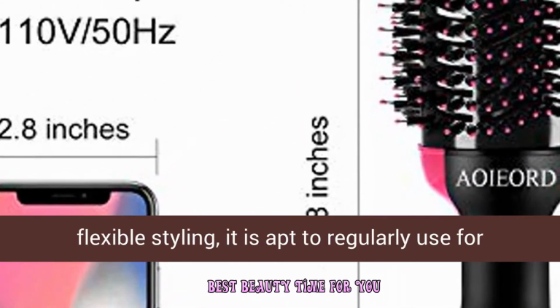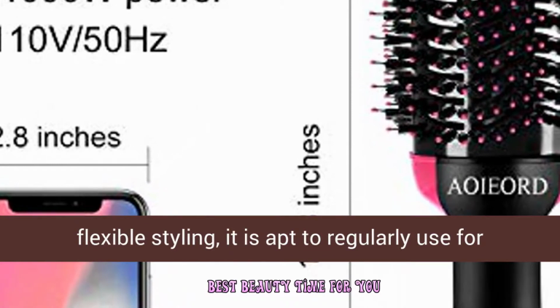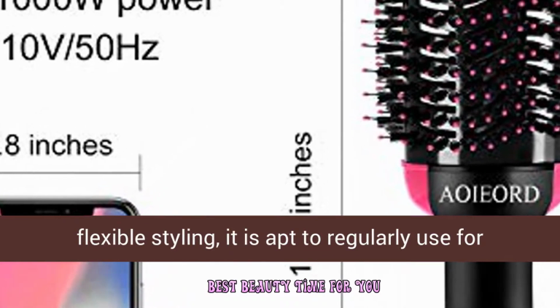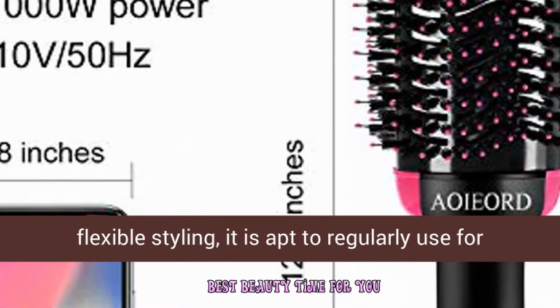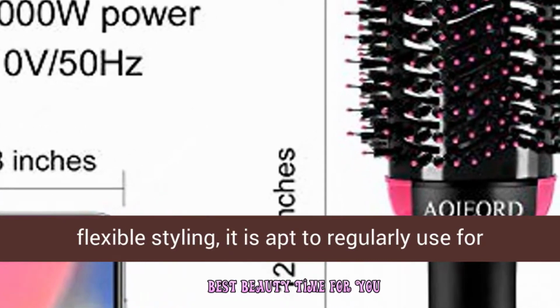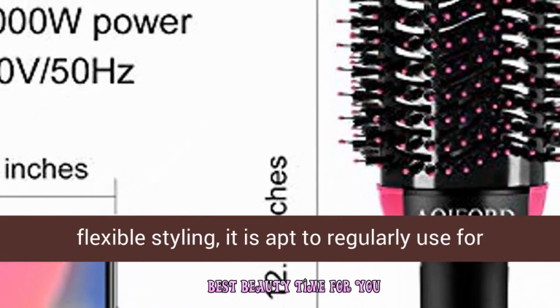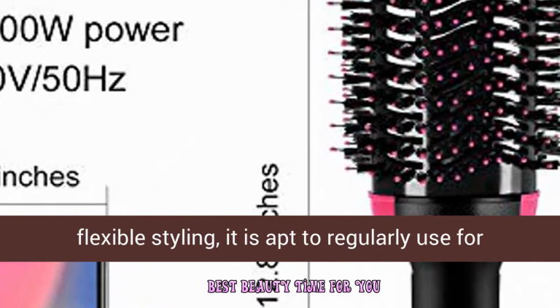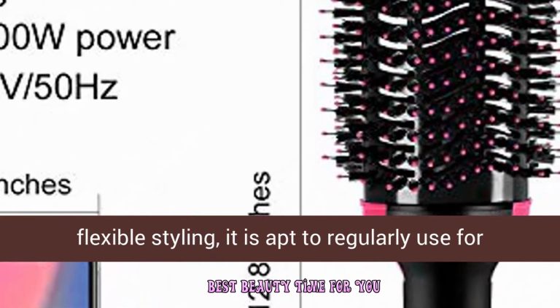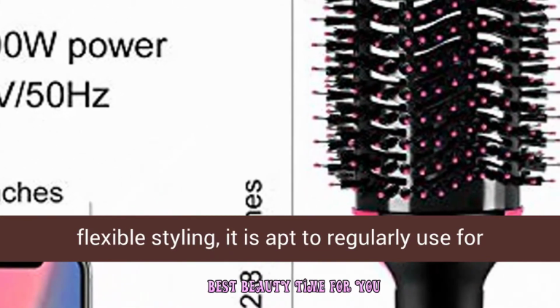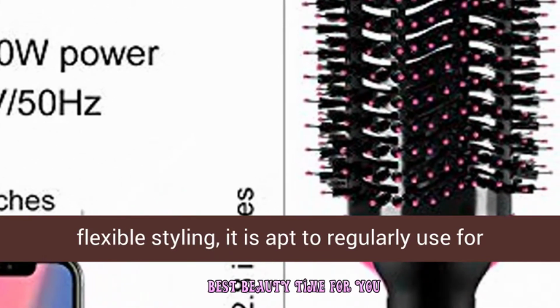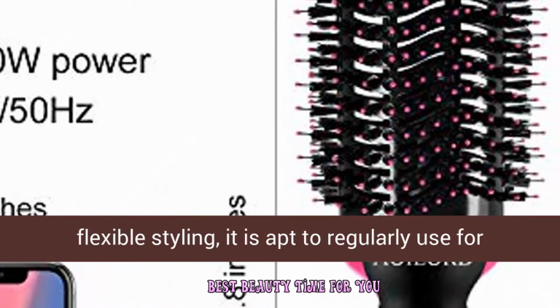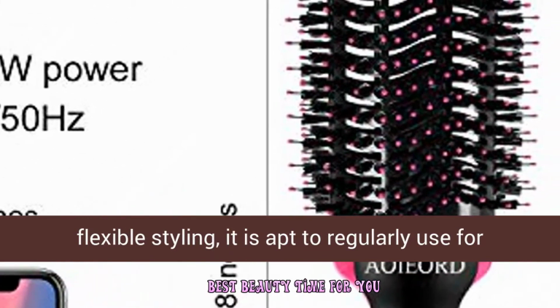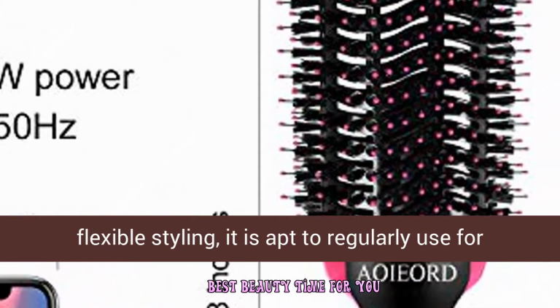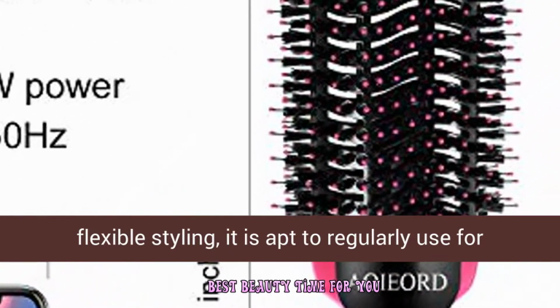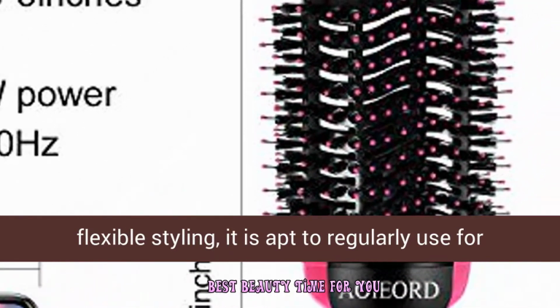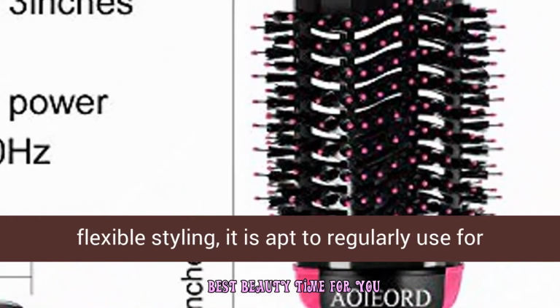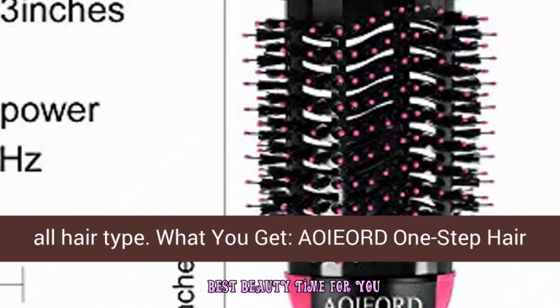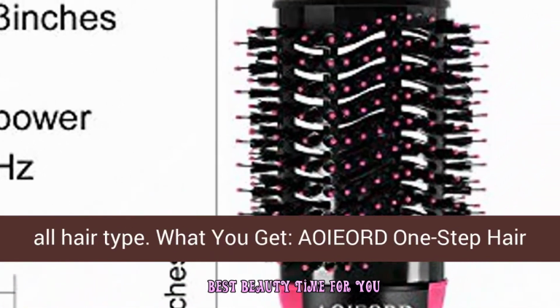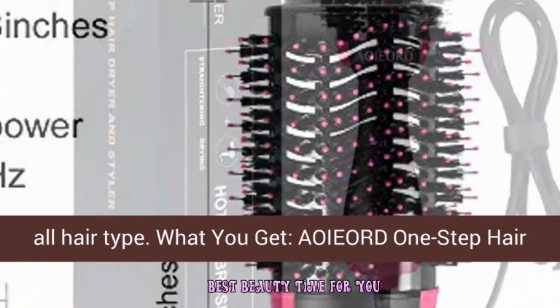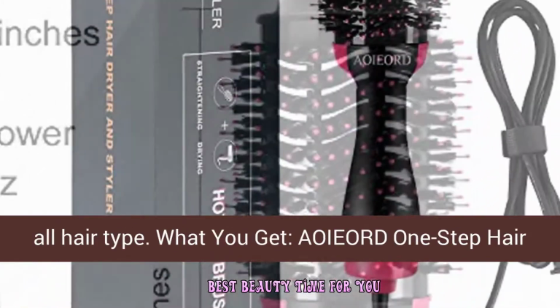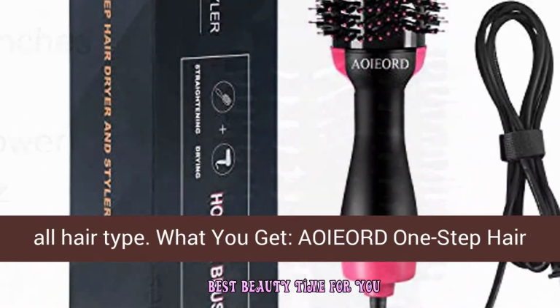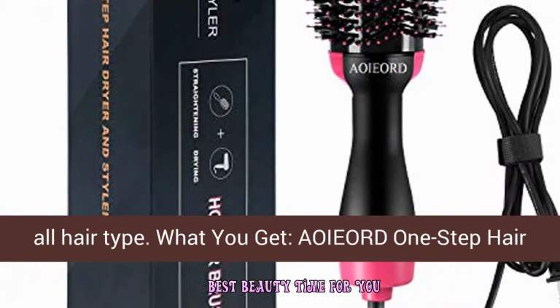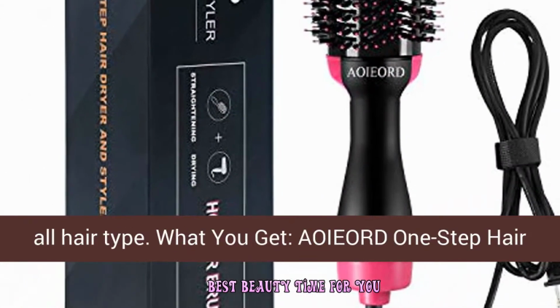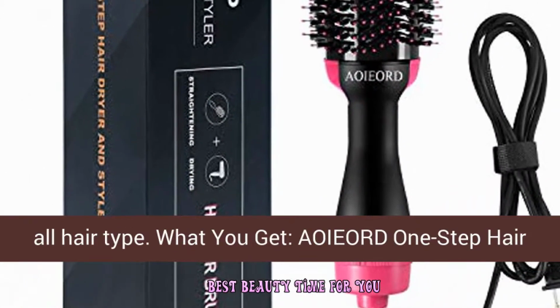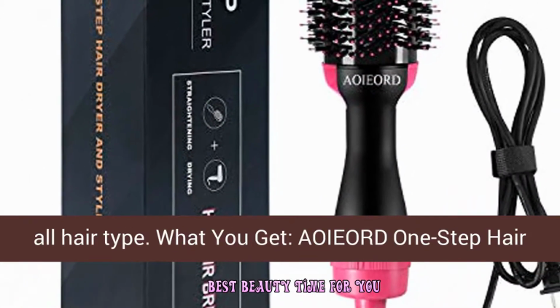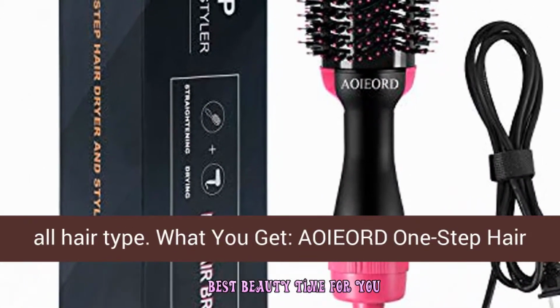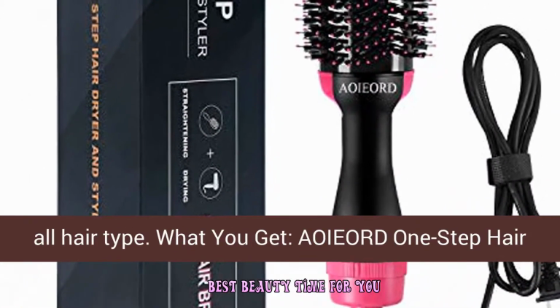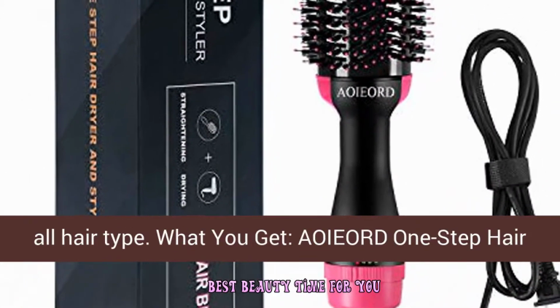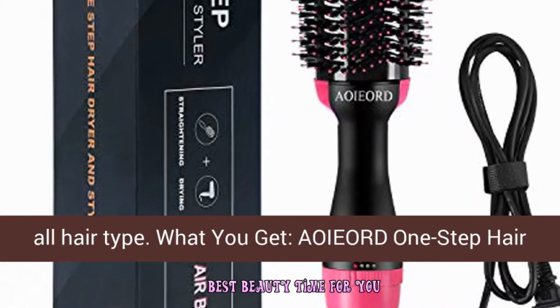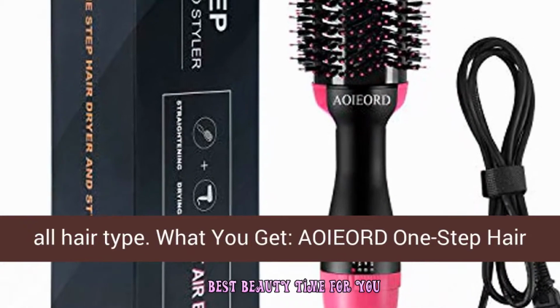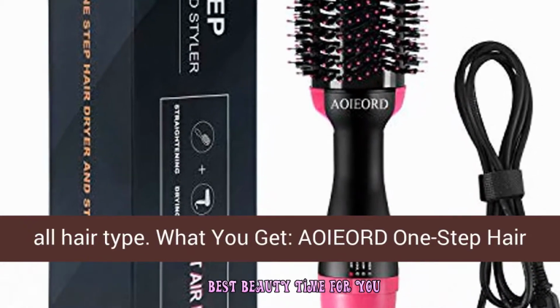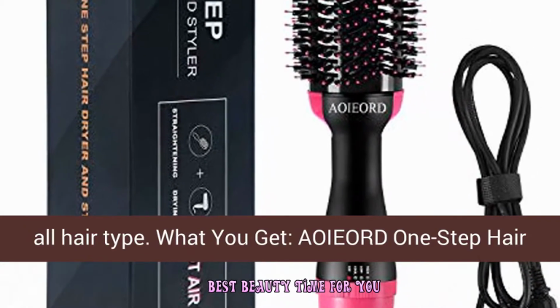Customized settings: comes with three temperature and three speed settings for flexible styling. It is suitable for regular use for all hair types.